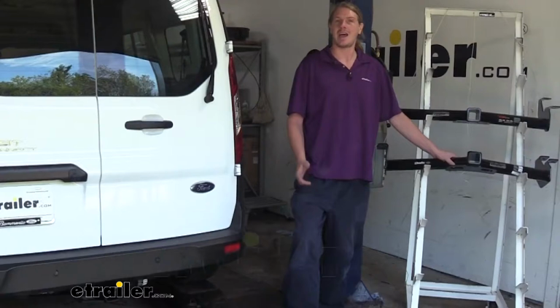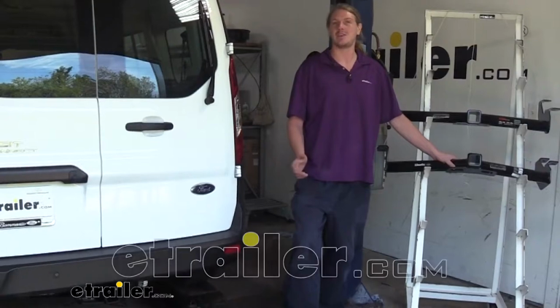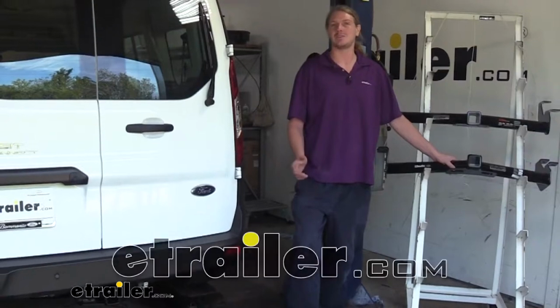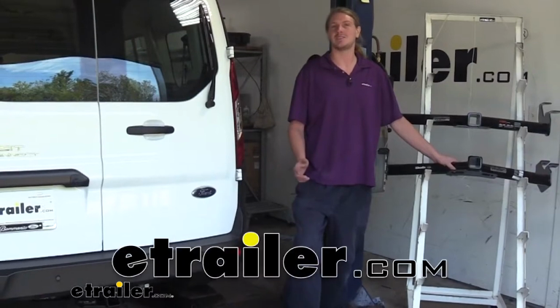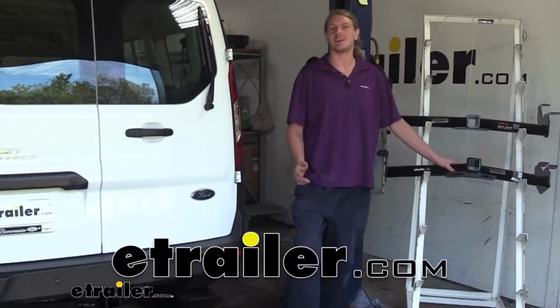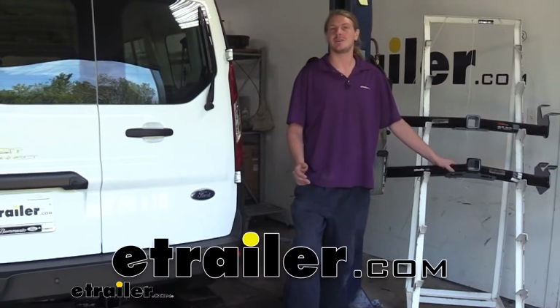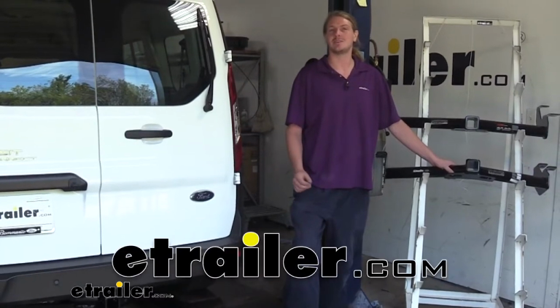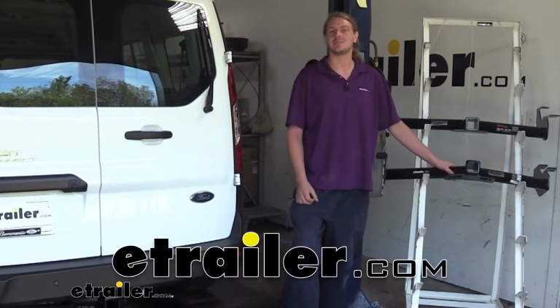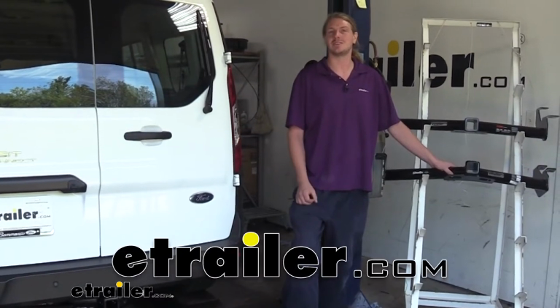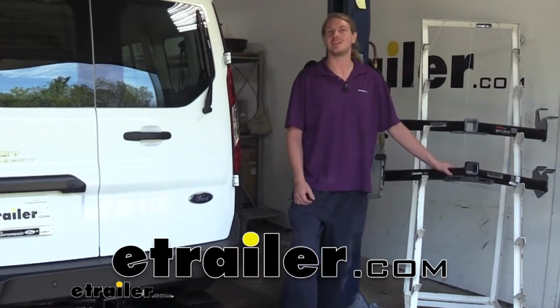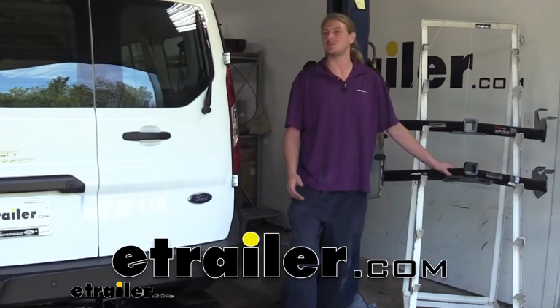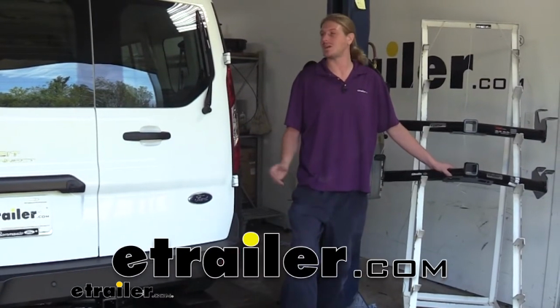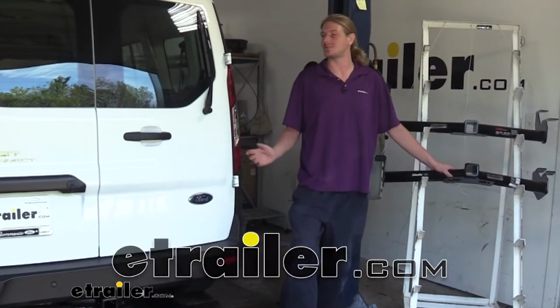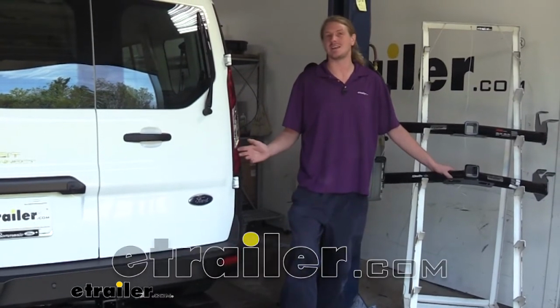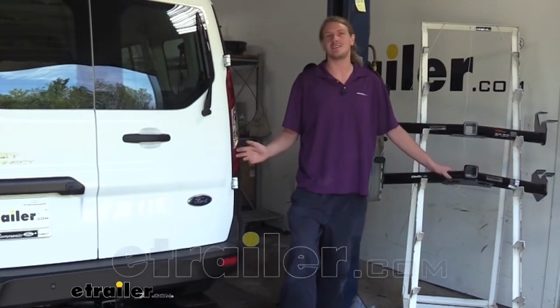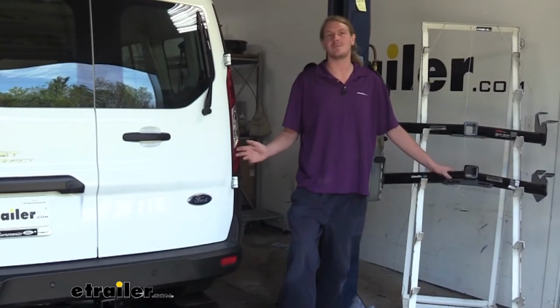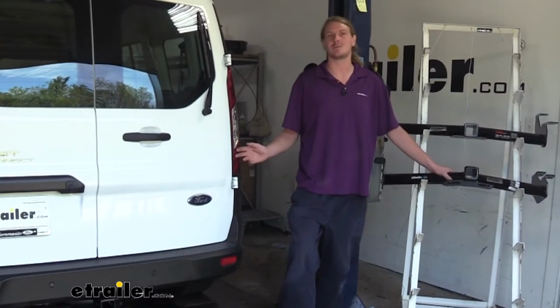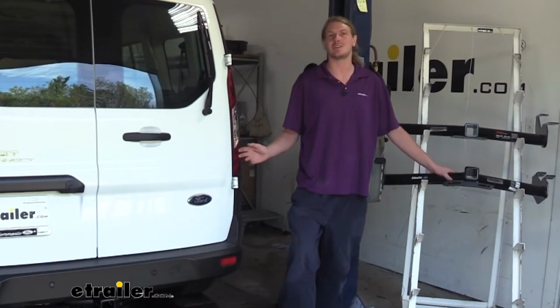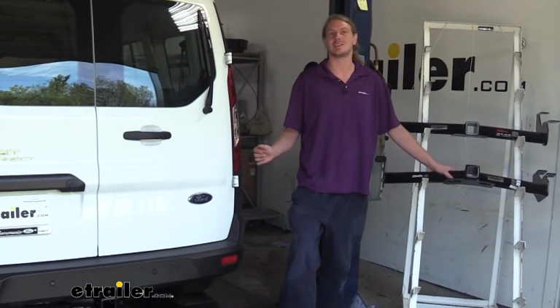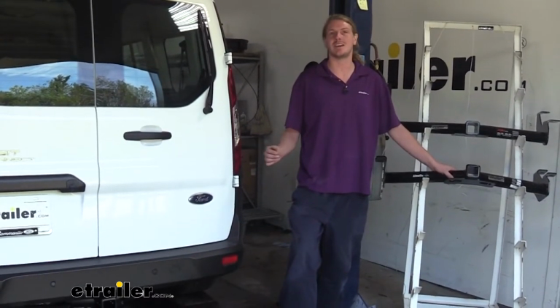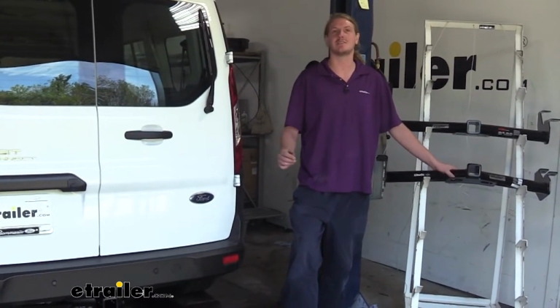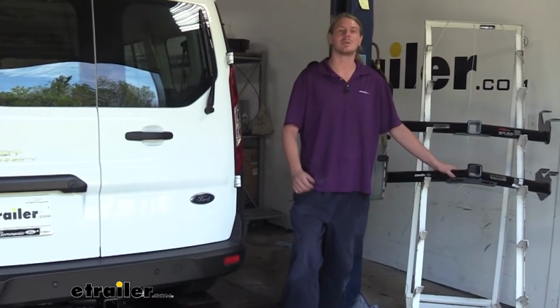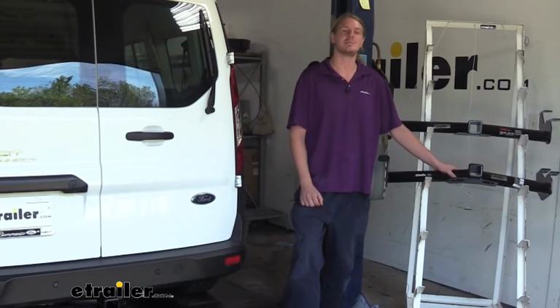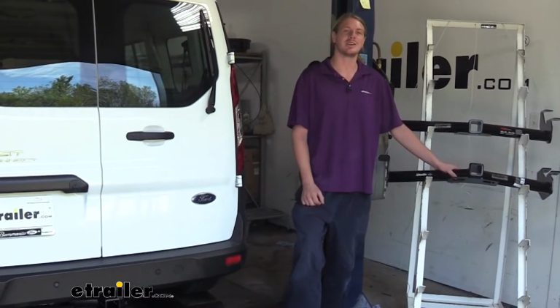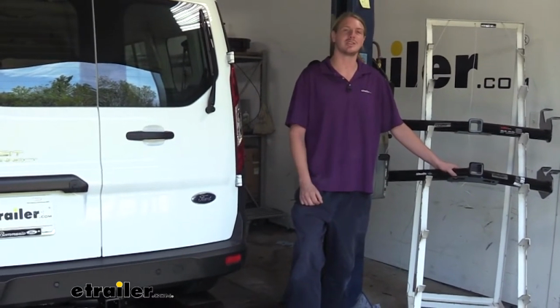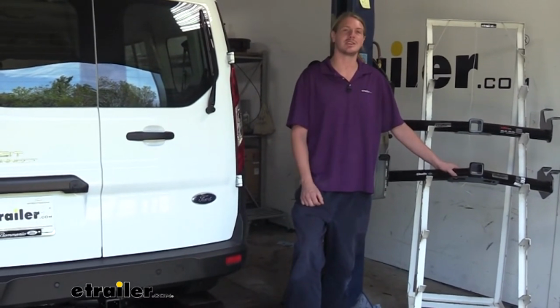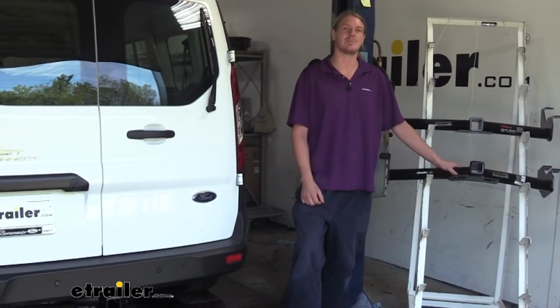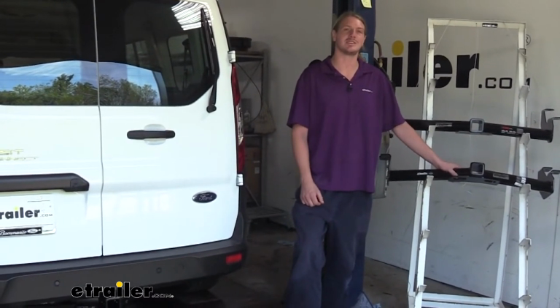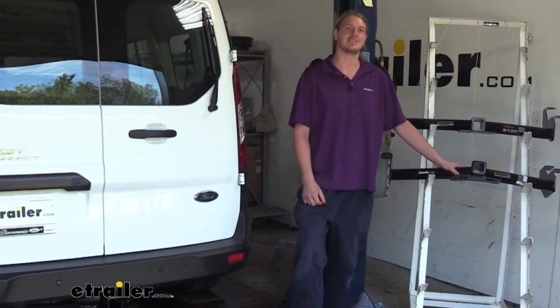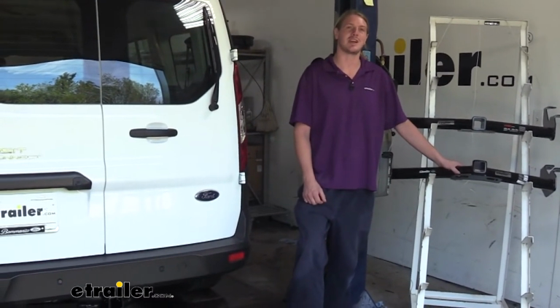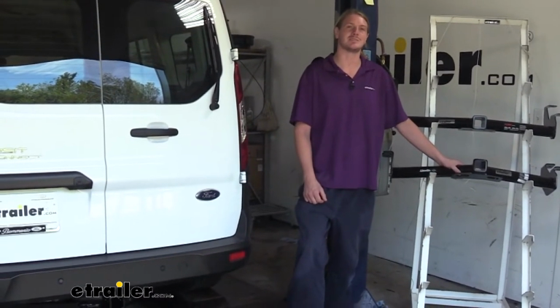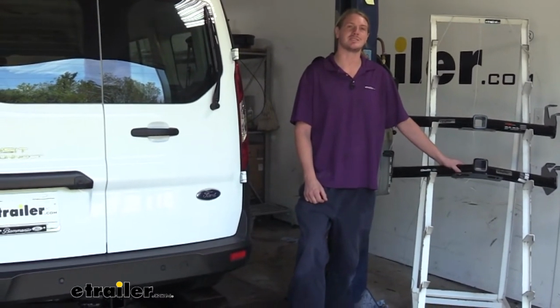Hi there, Transit Connect owners. Today in our 2019 Ford Transit Connect, we're going to be taking a look at the best hitch options.